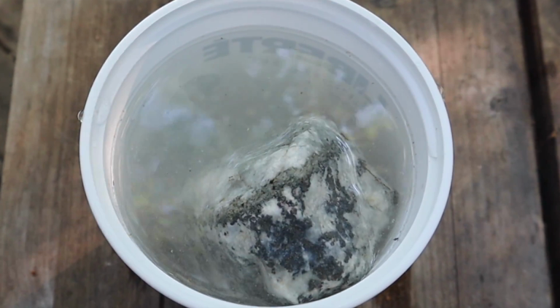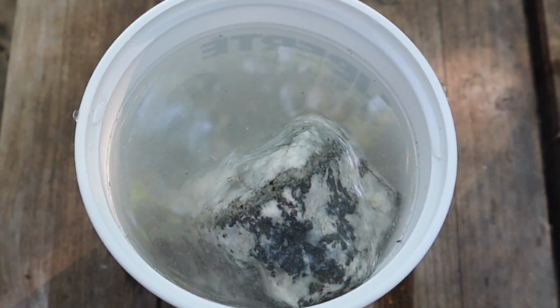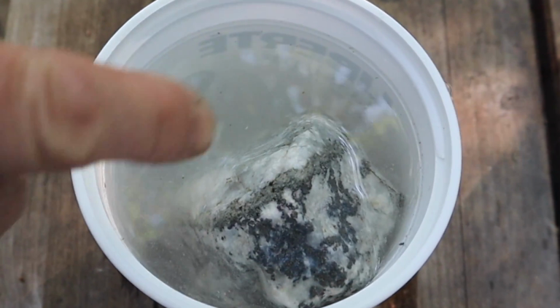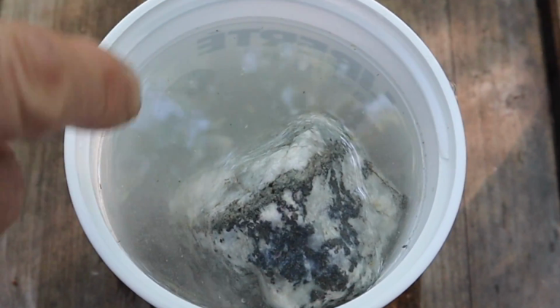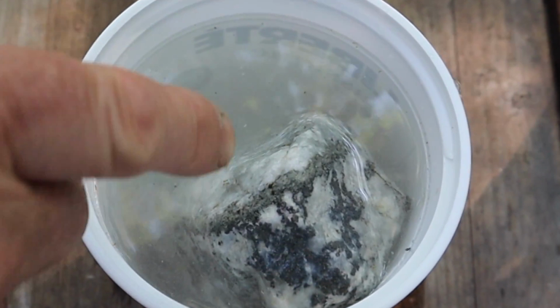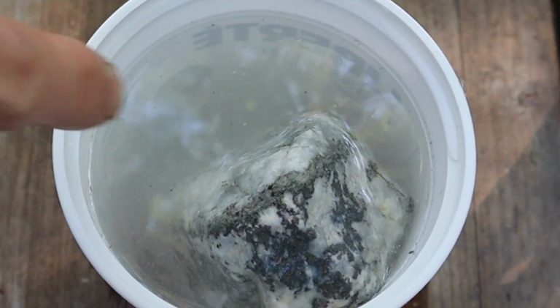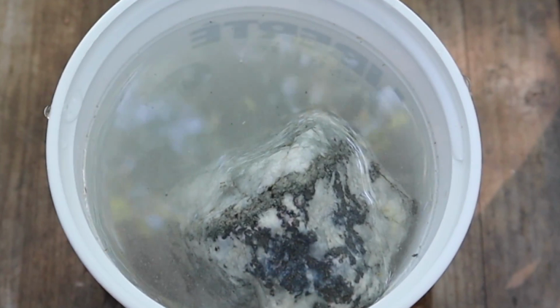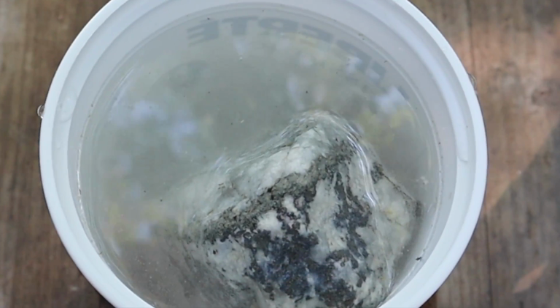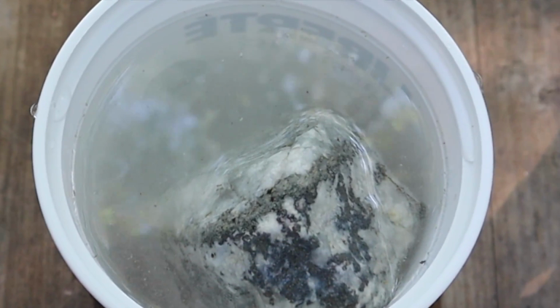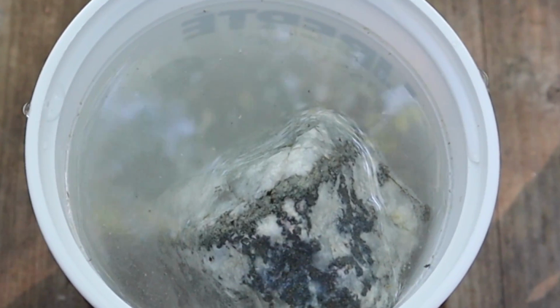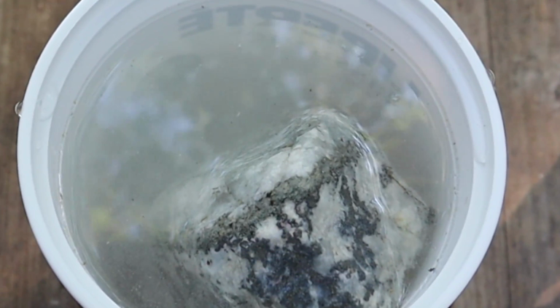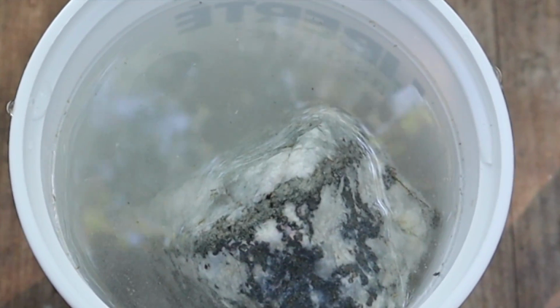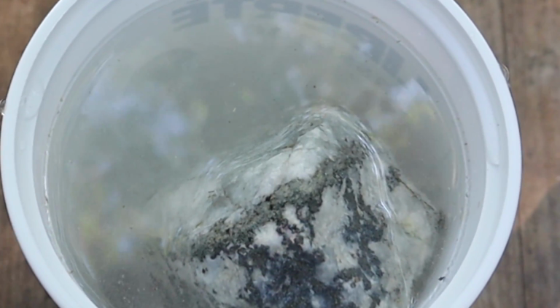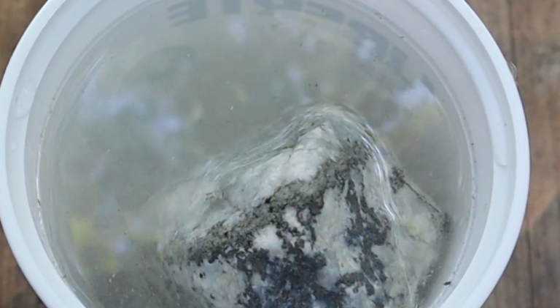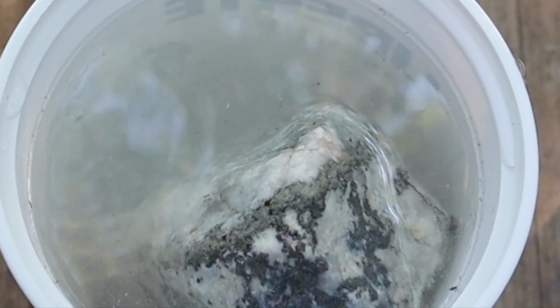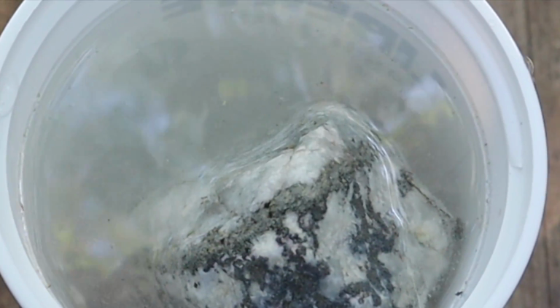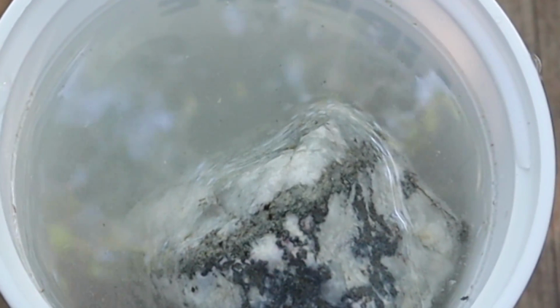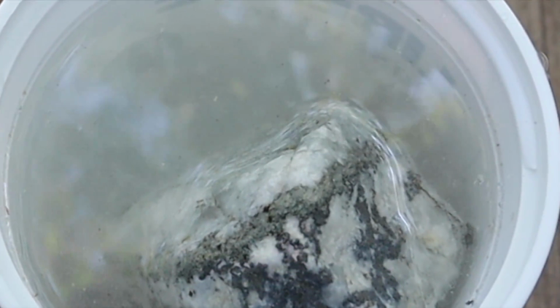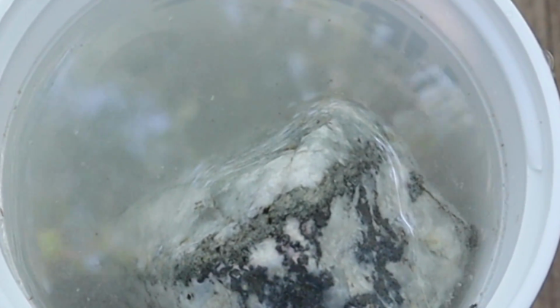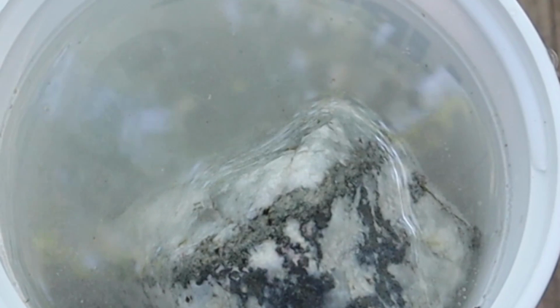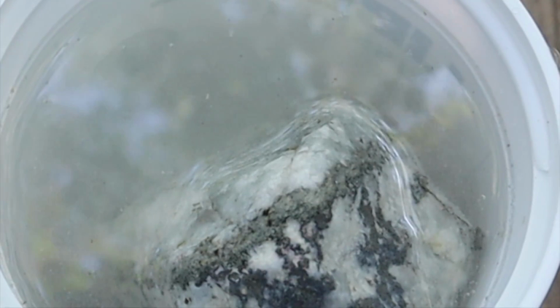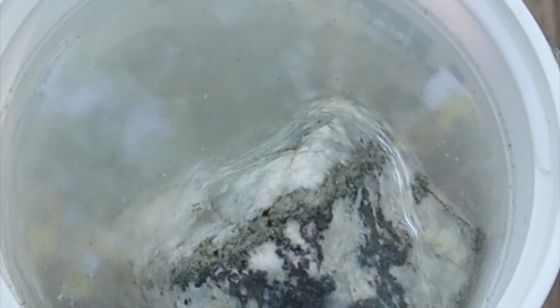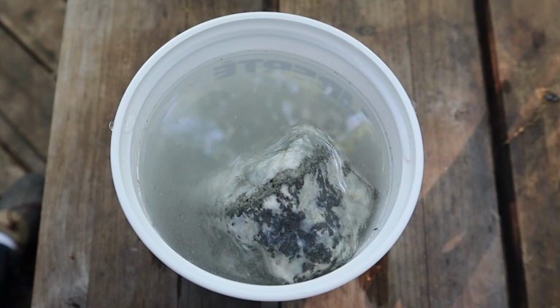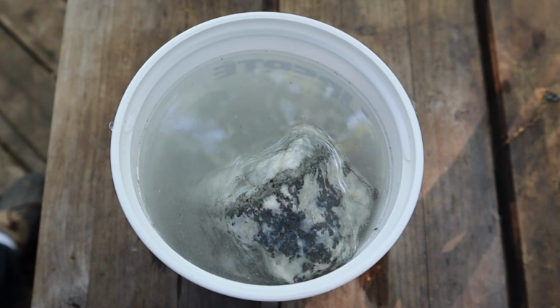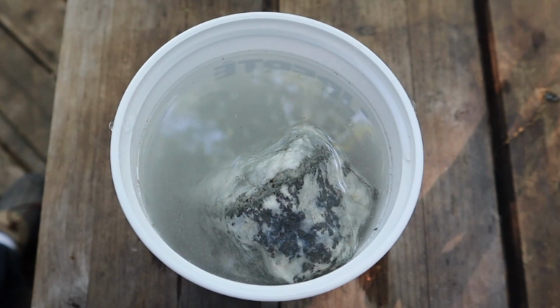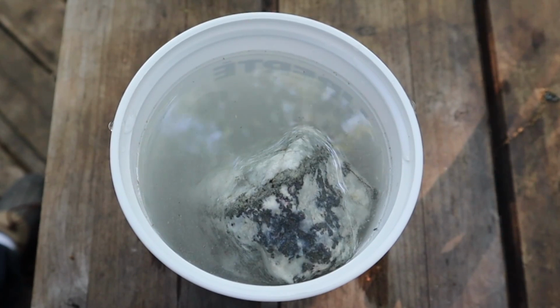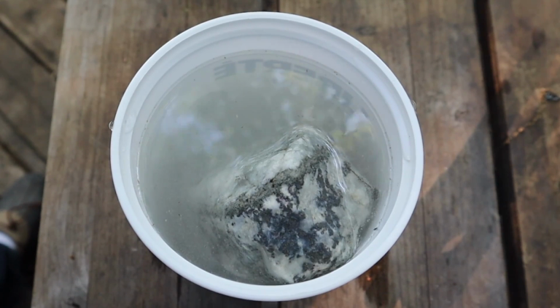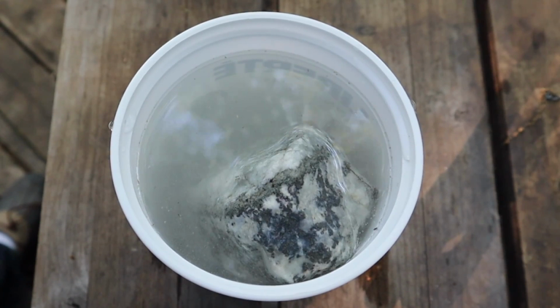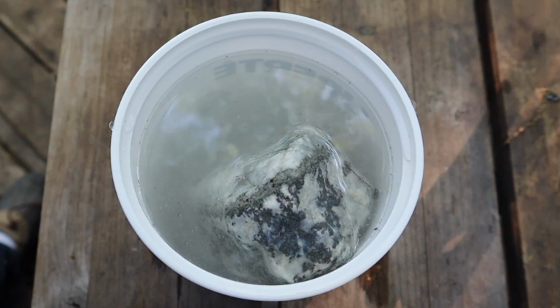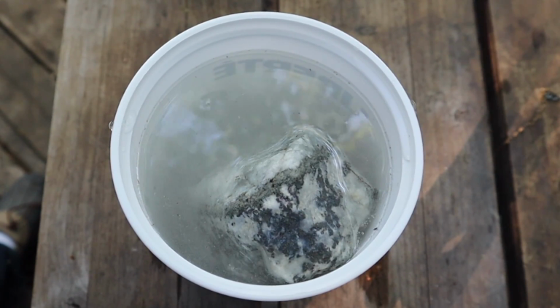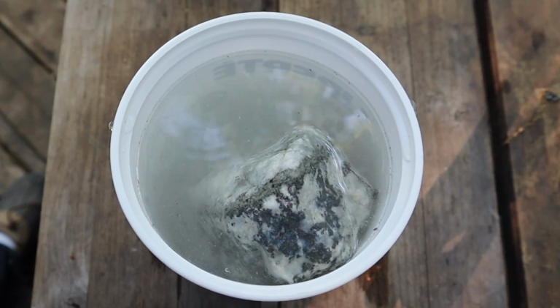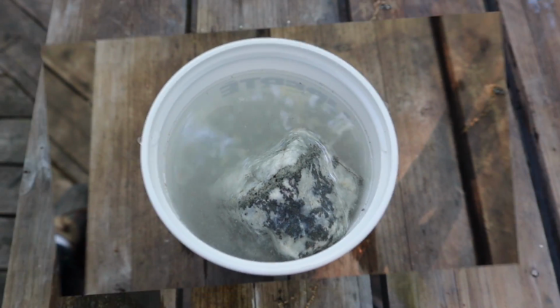The bubbling you're seeing is the calcite being etched. We'll leave it for a few days.